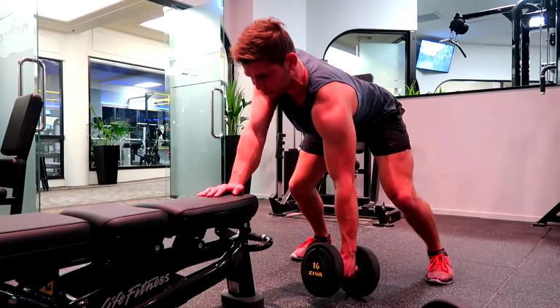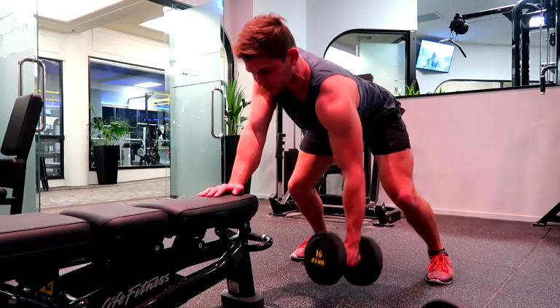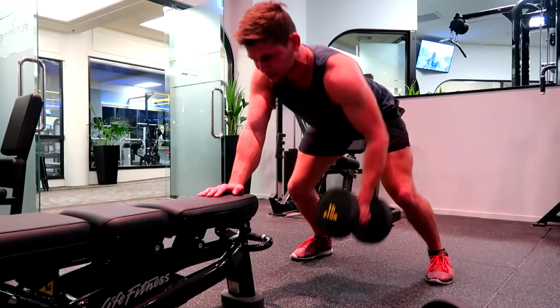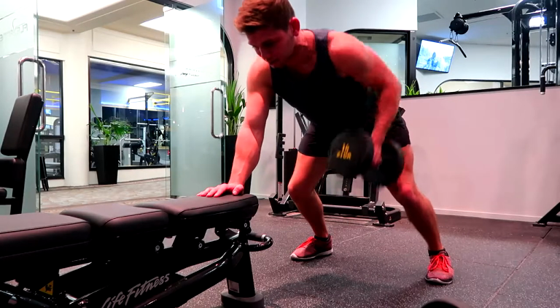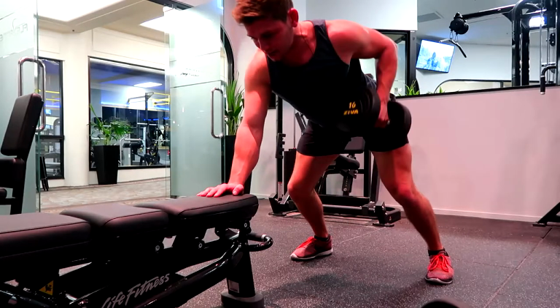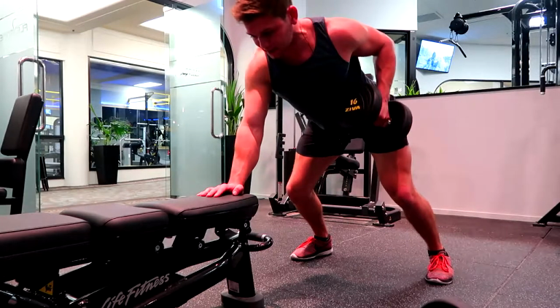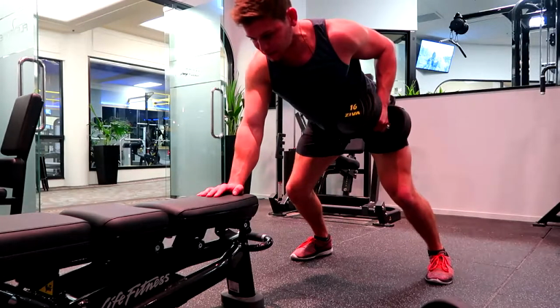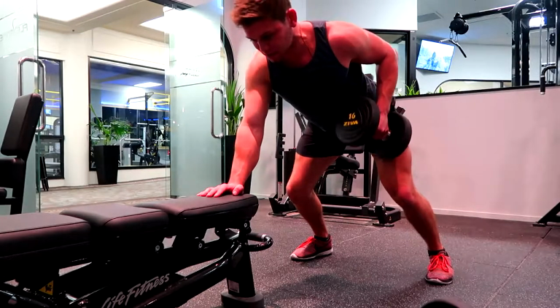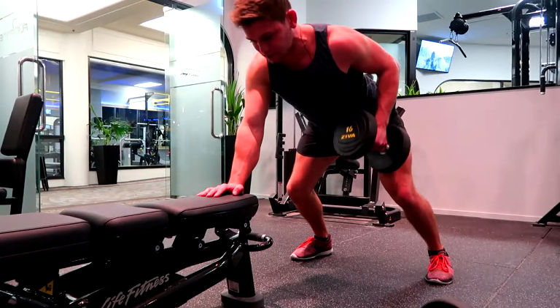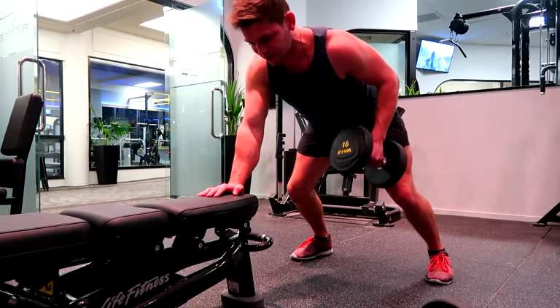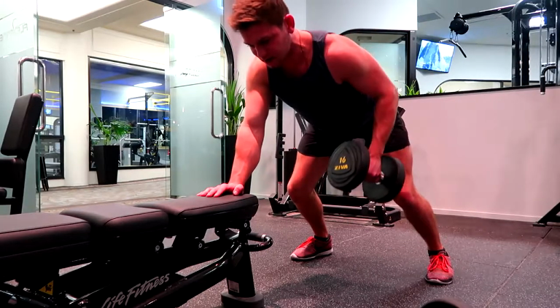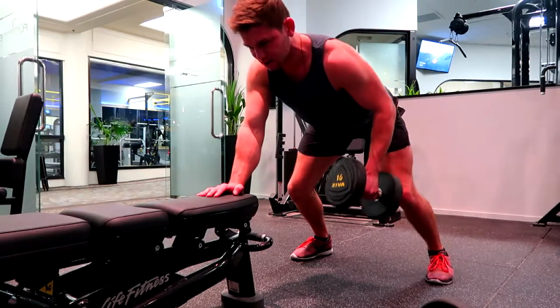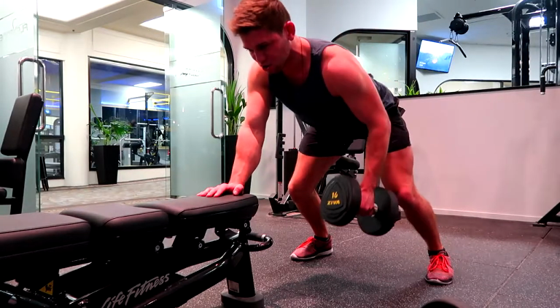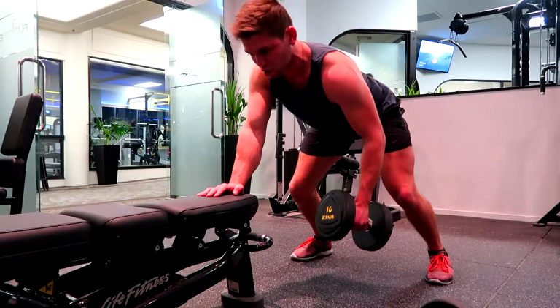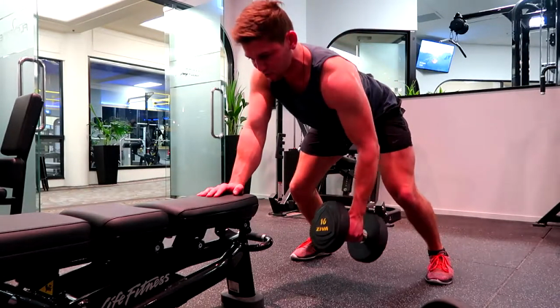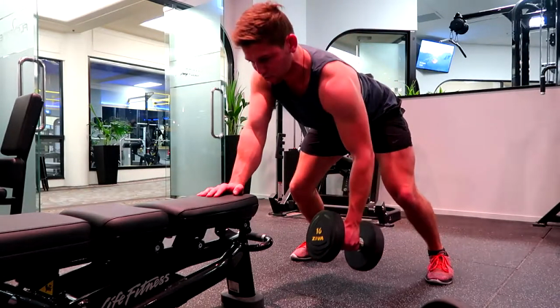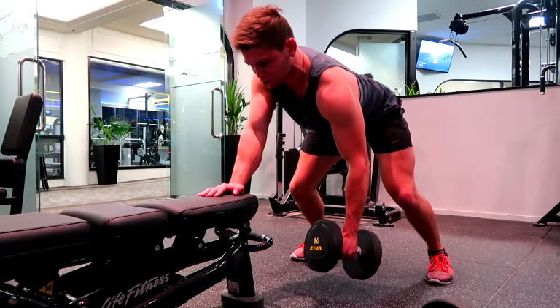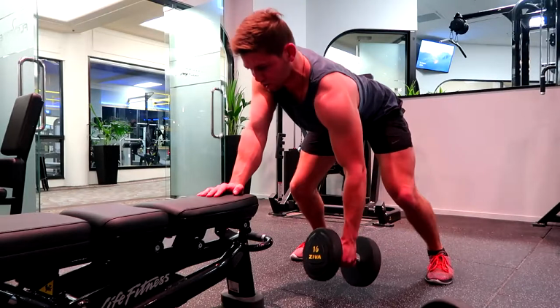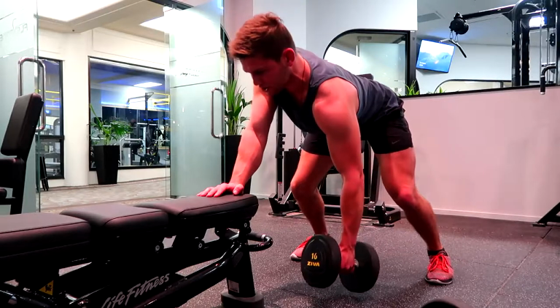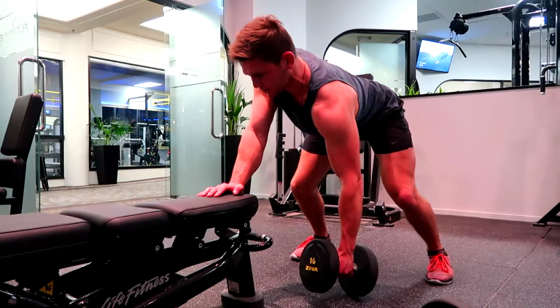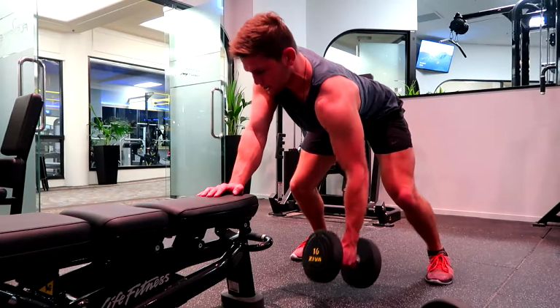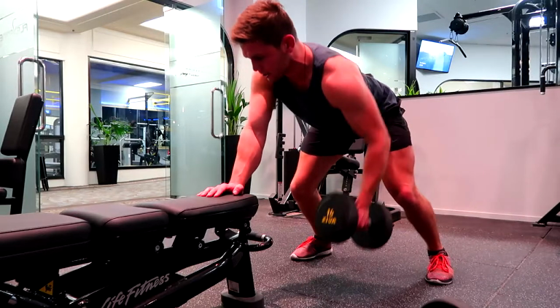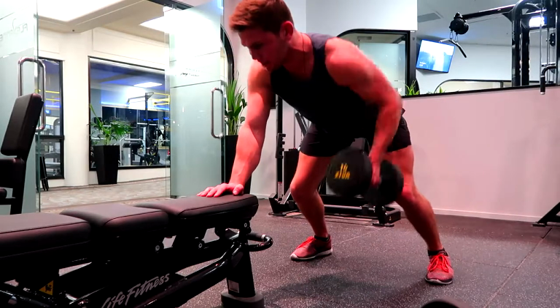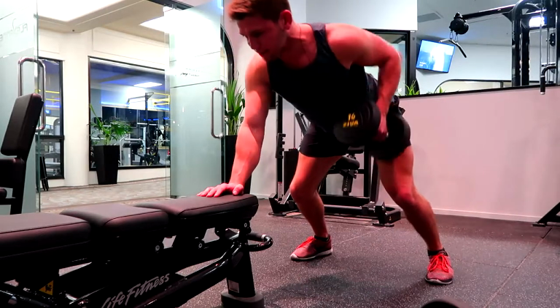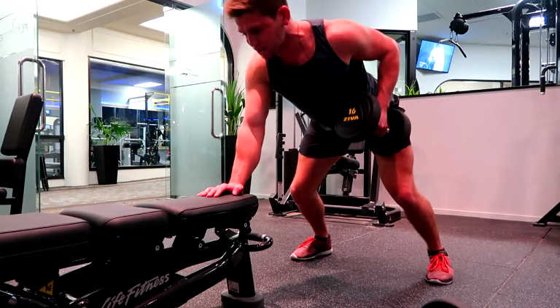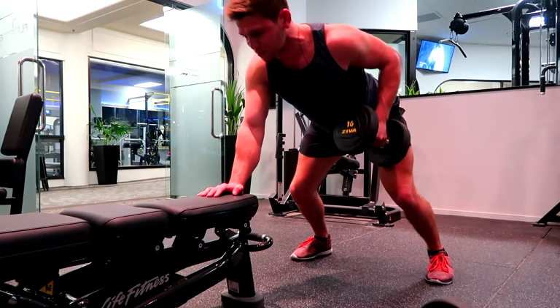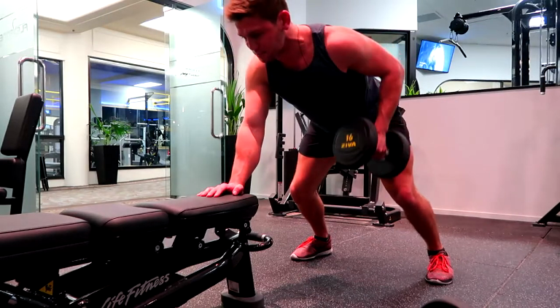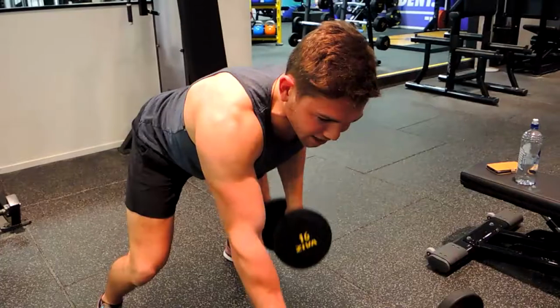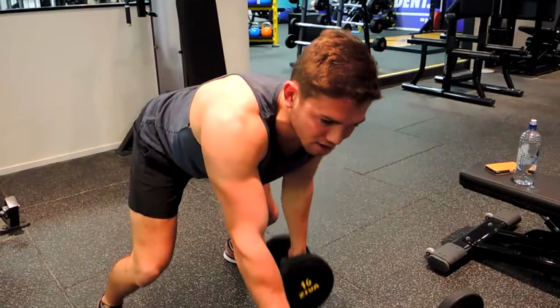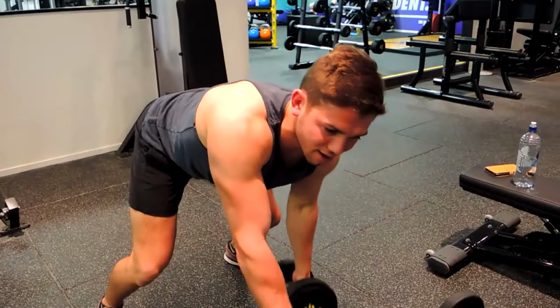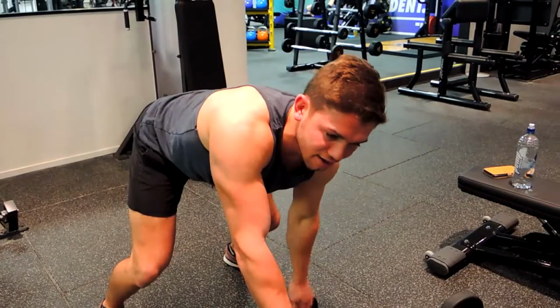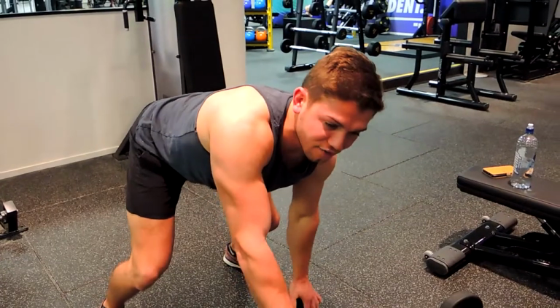So nice and square here — we're dropping through the shoulder a little bit, coming up and squeezing back. Dropping through the shoulder a little bit, coming up, squeeze back.